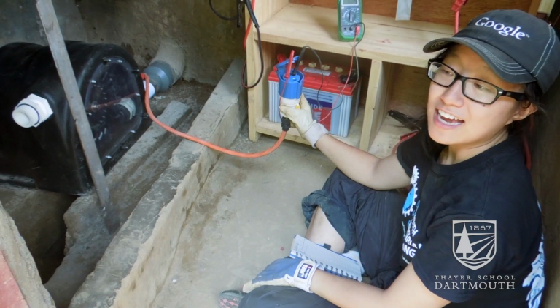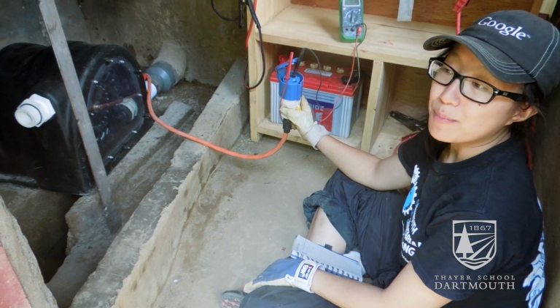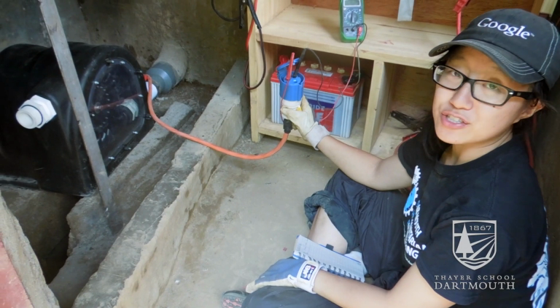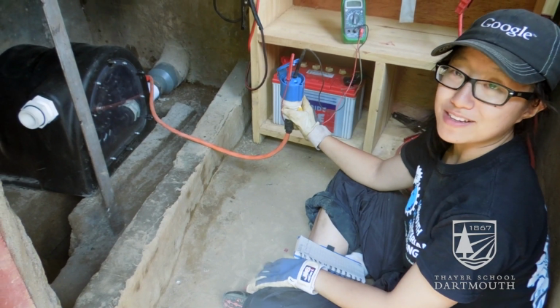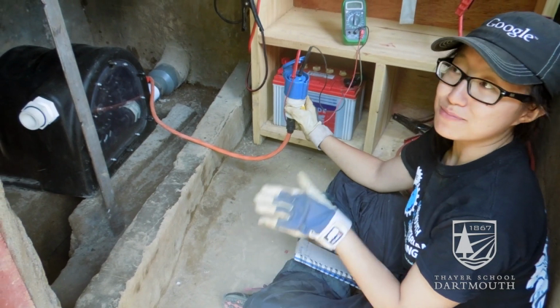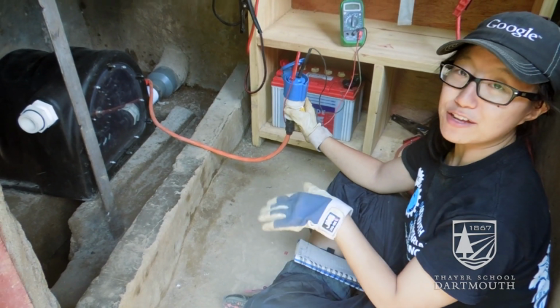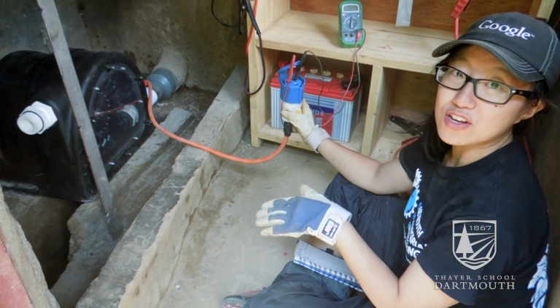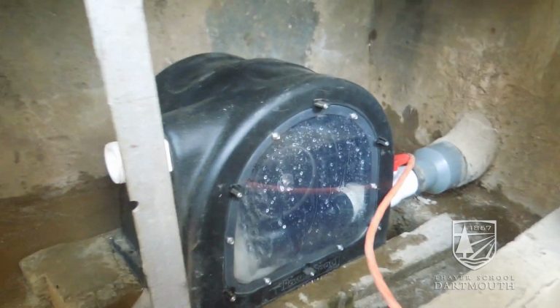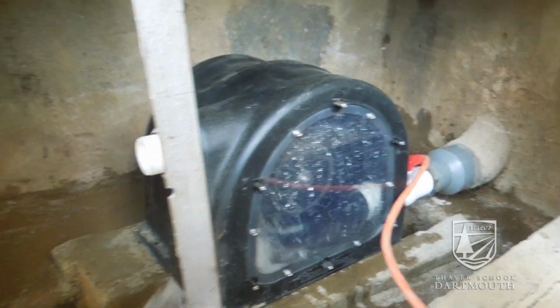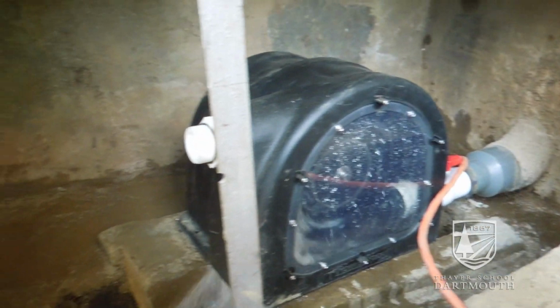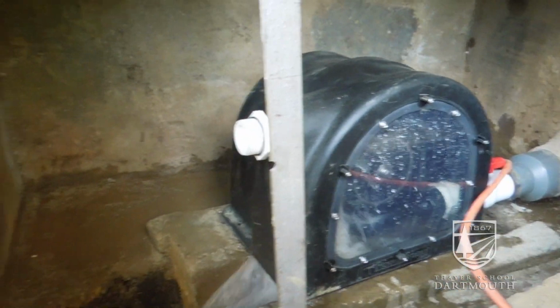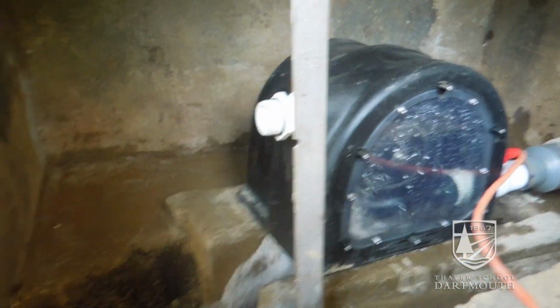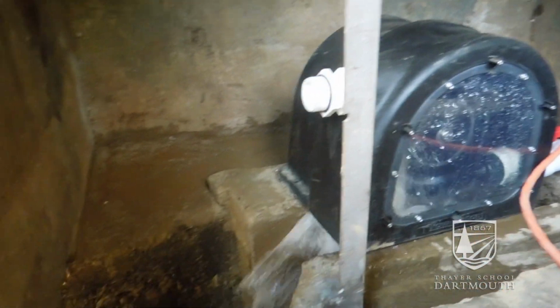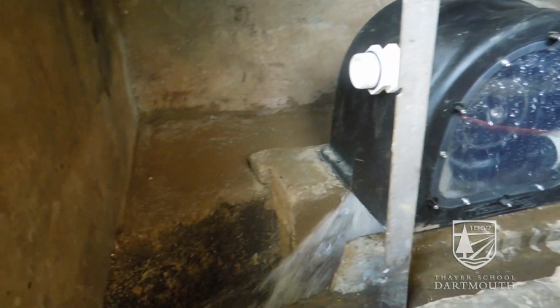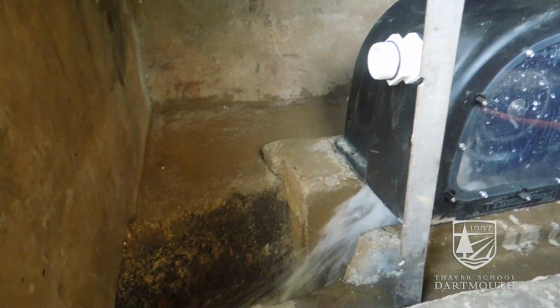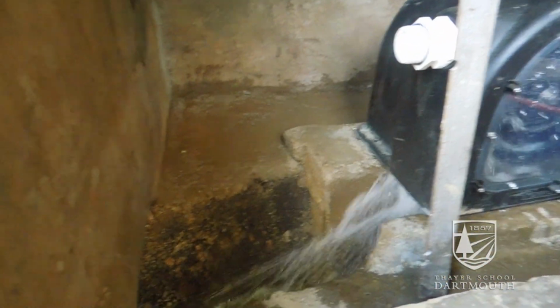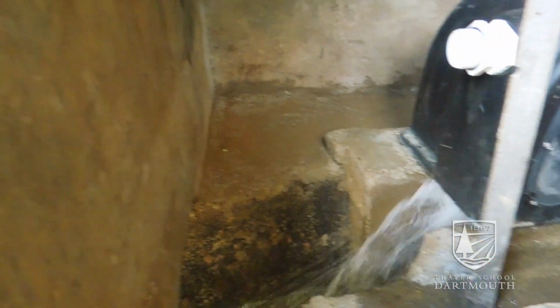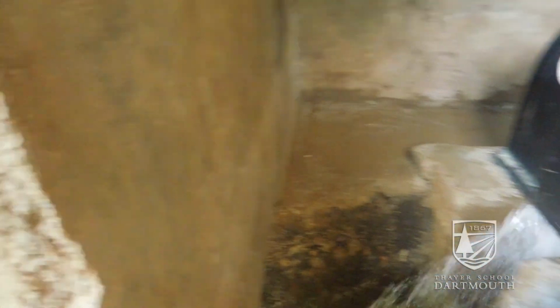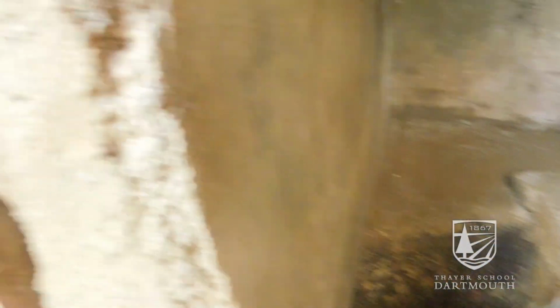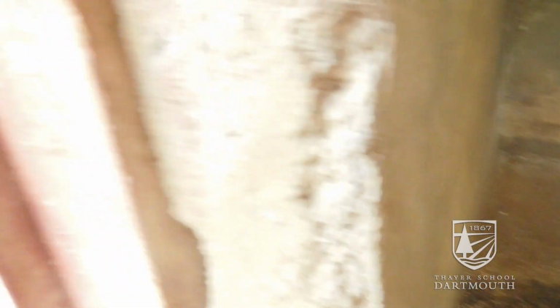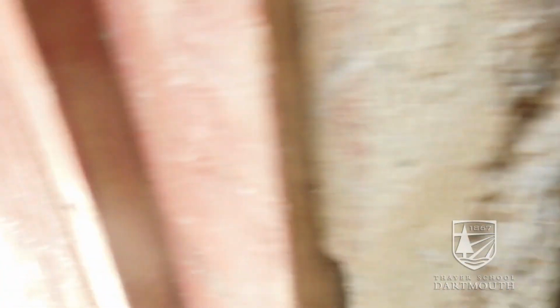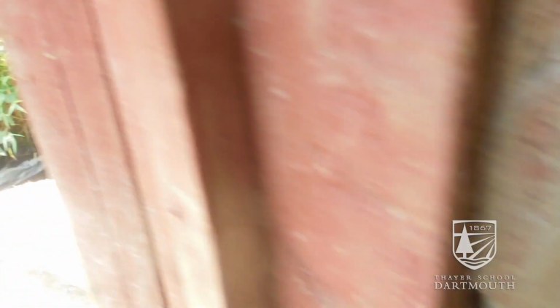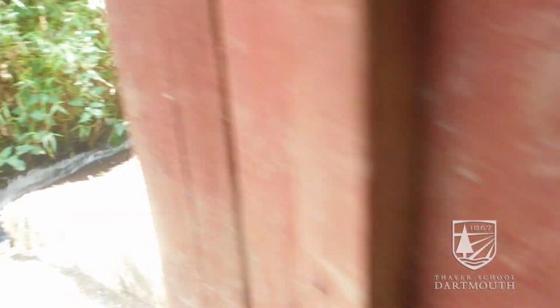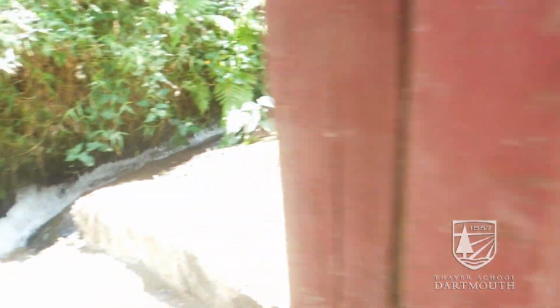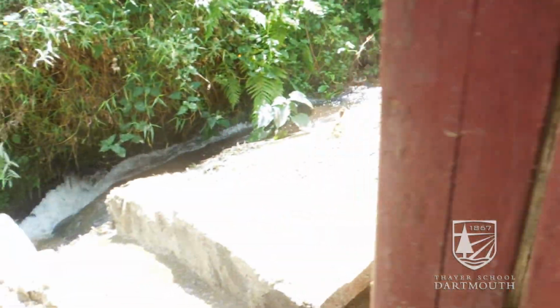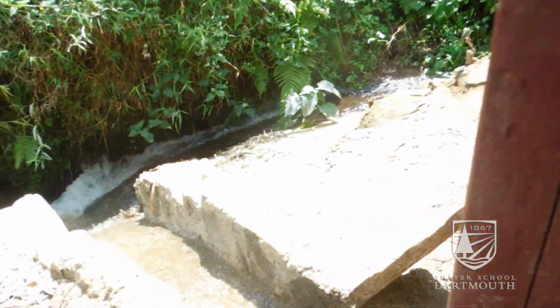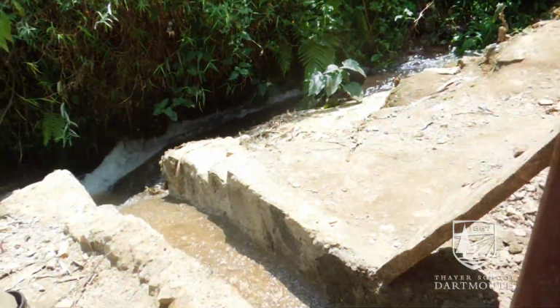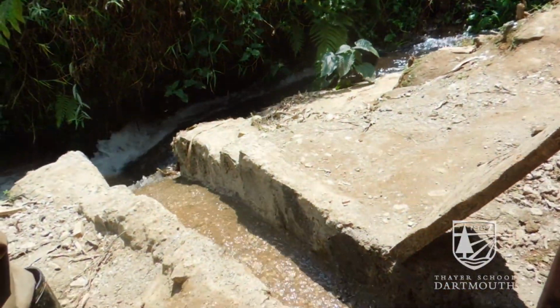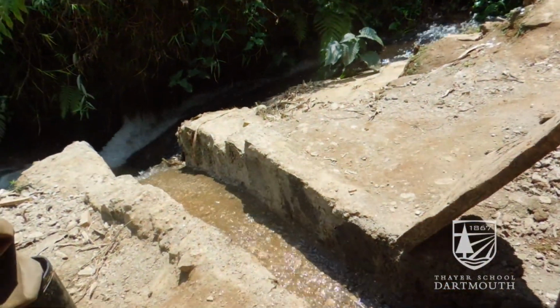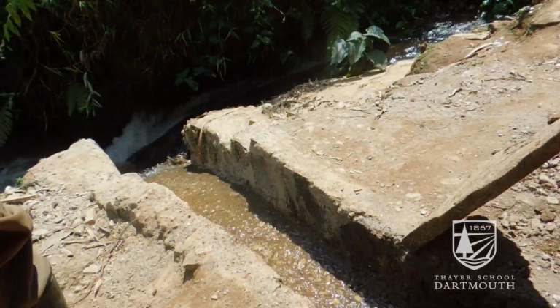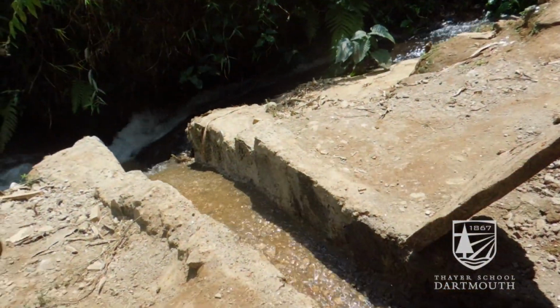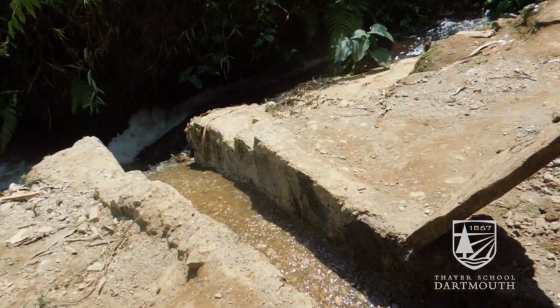My job is mainly focused on the kiosk. We replaced the old alternator with a new commercially made turbine.